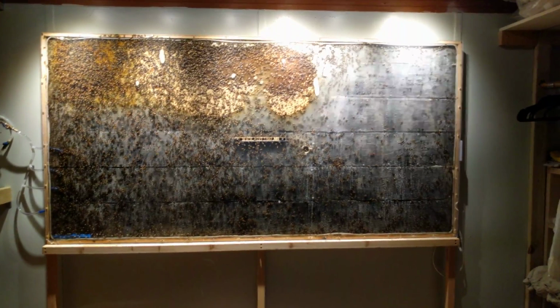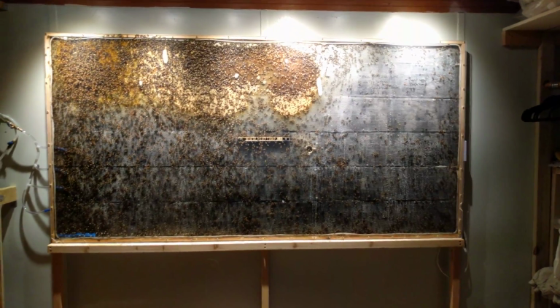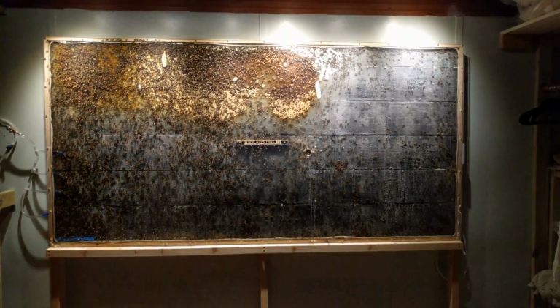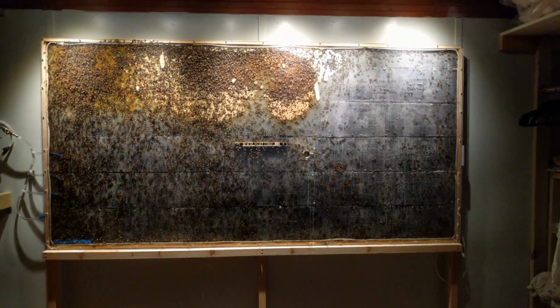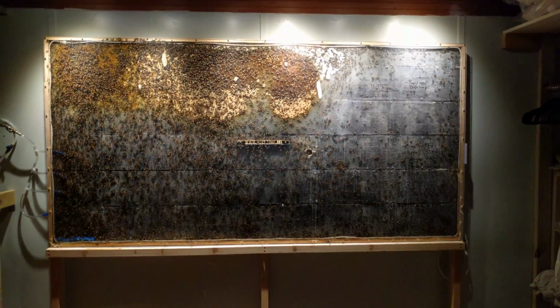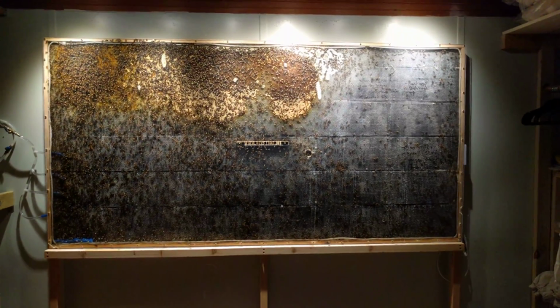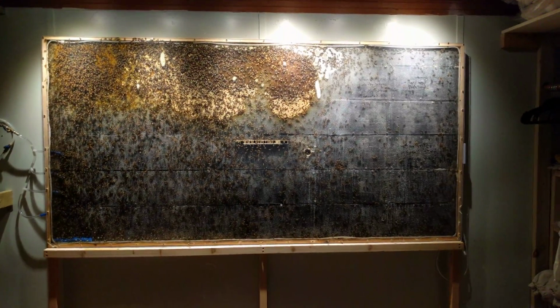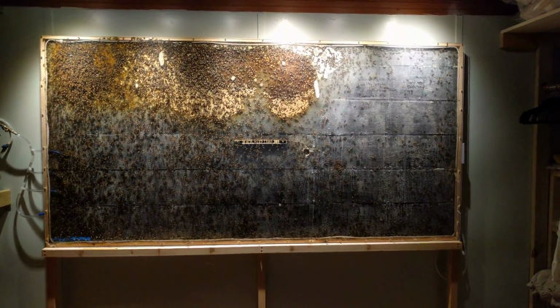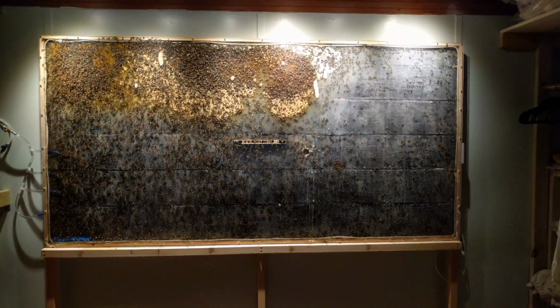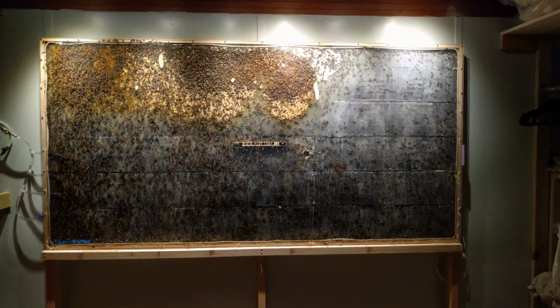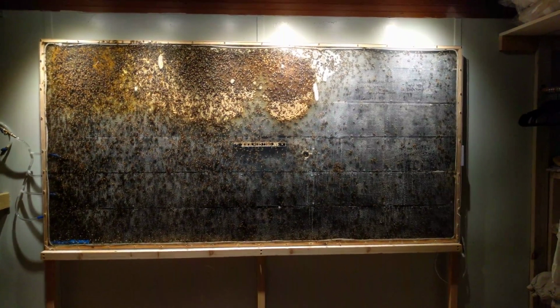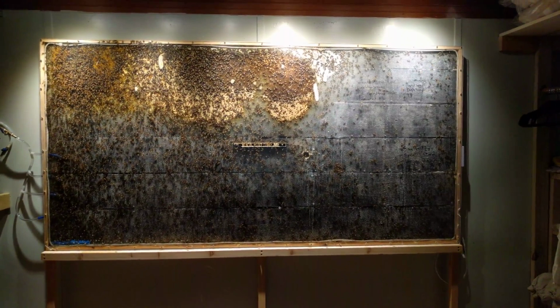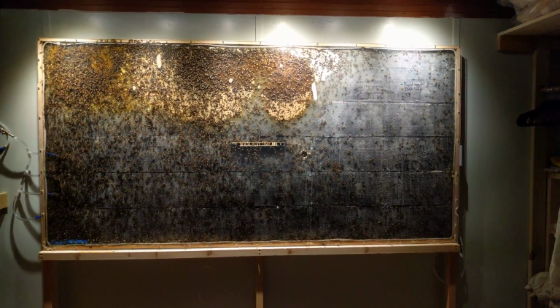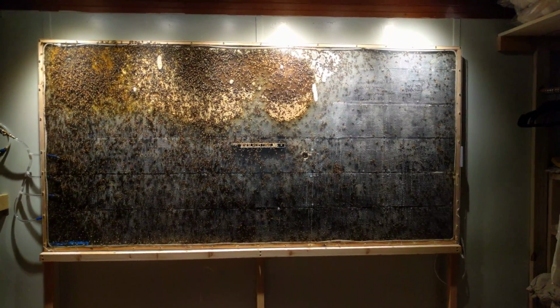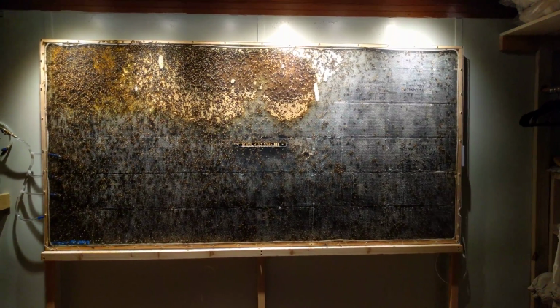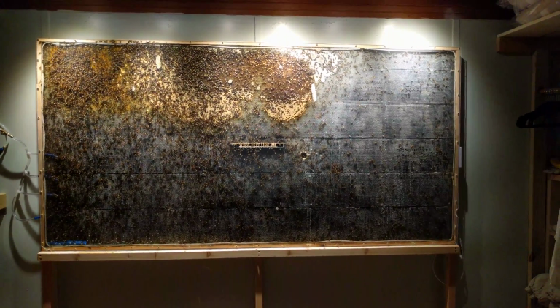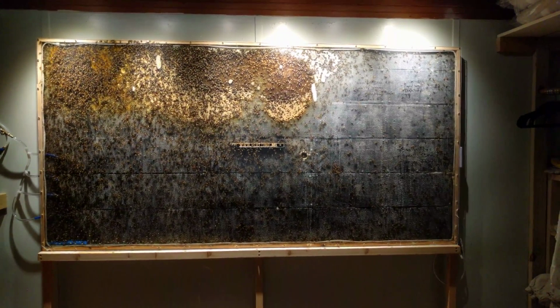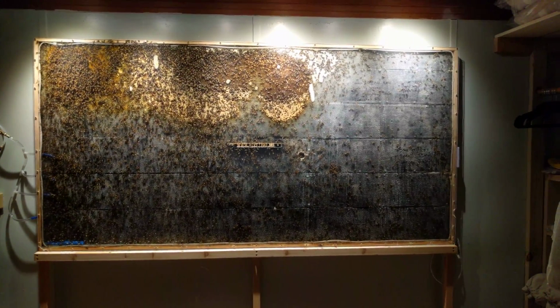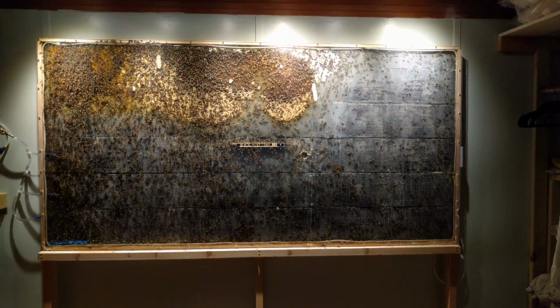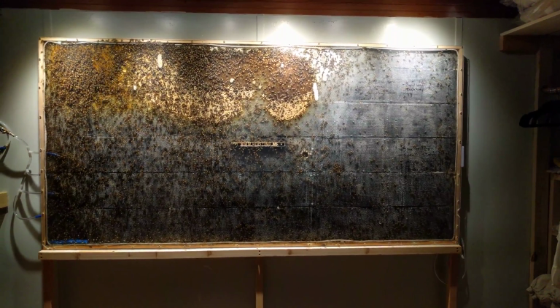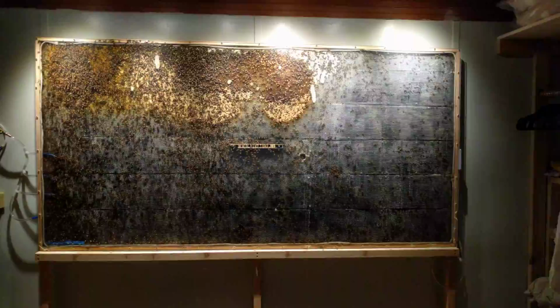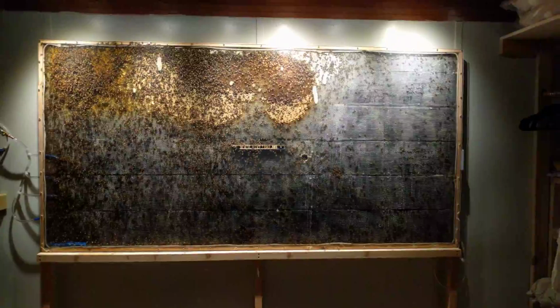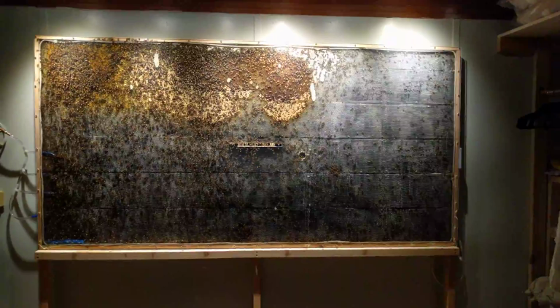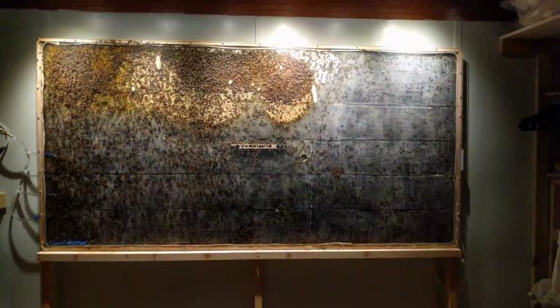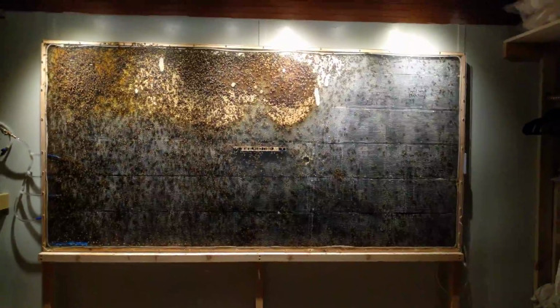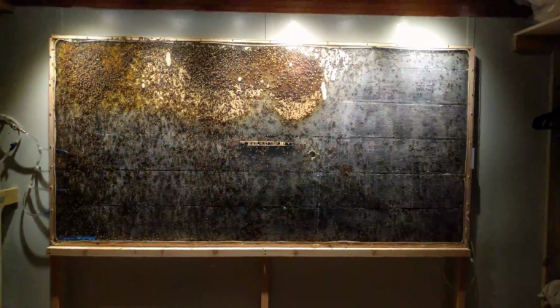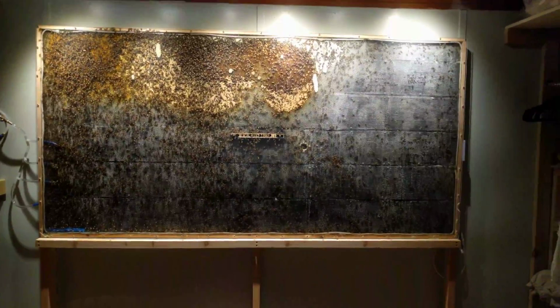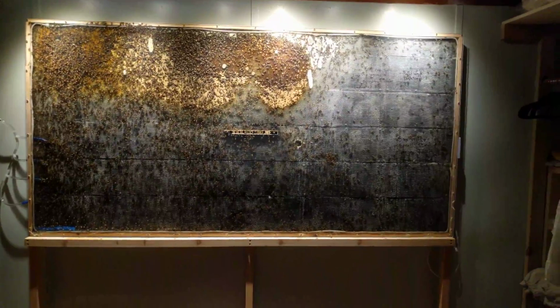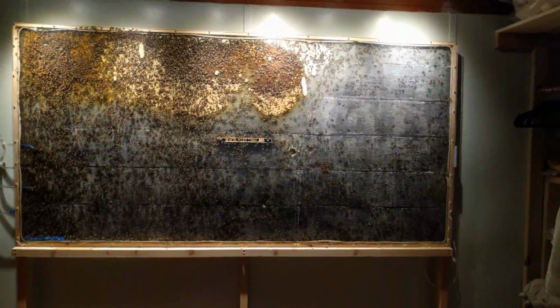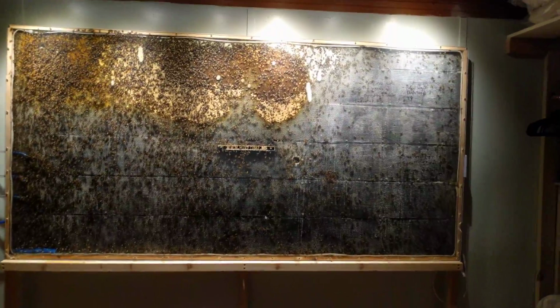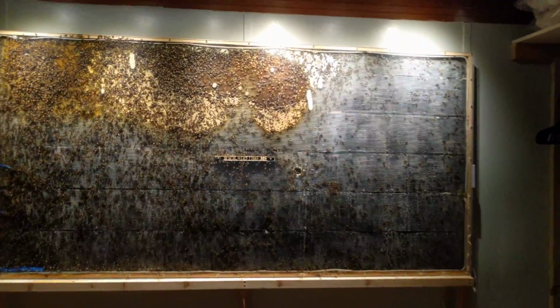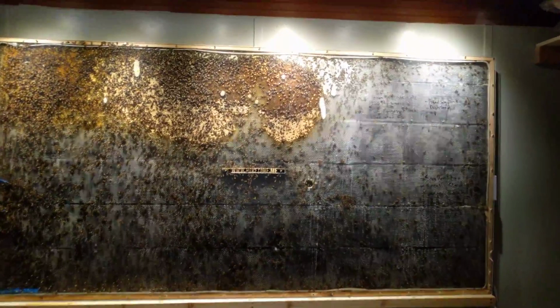The bees are doing very well in this colony. Let's take a gander at just a few of them.